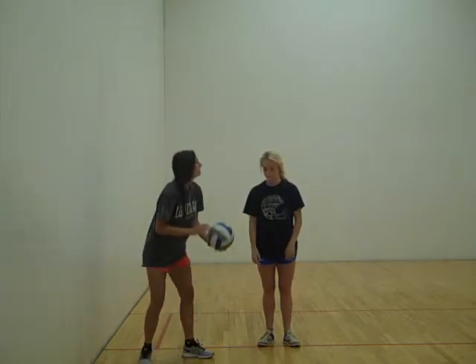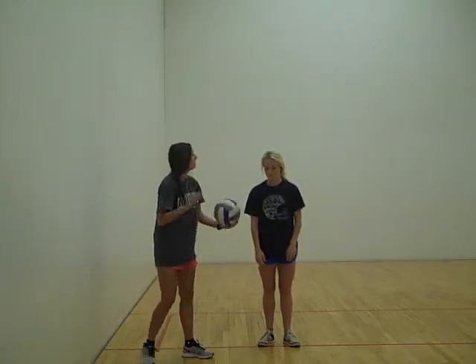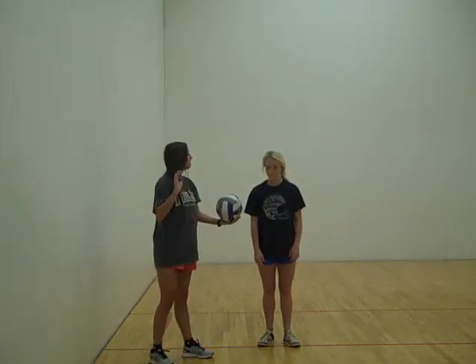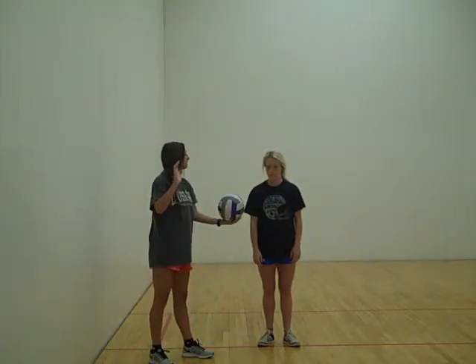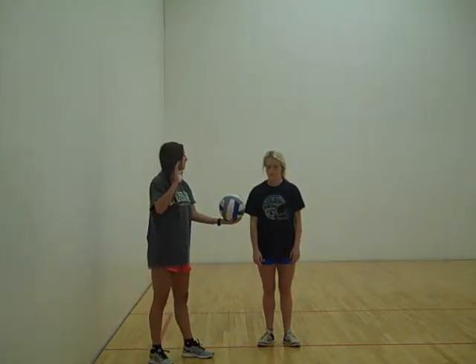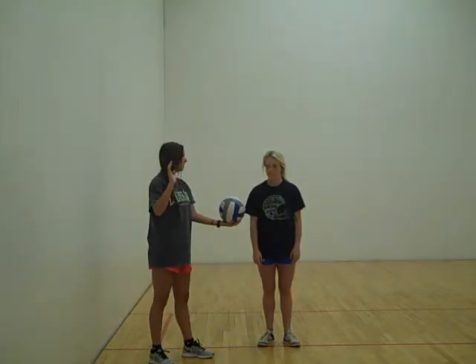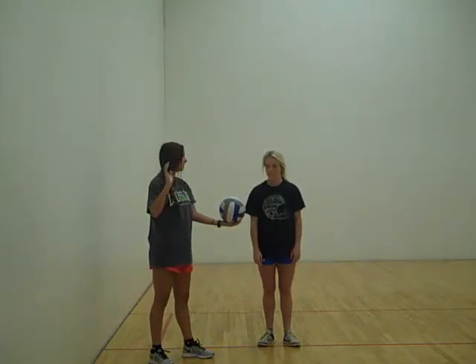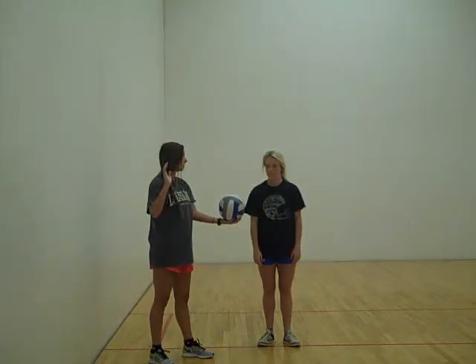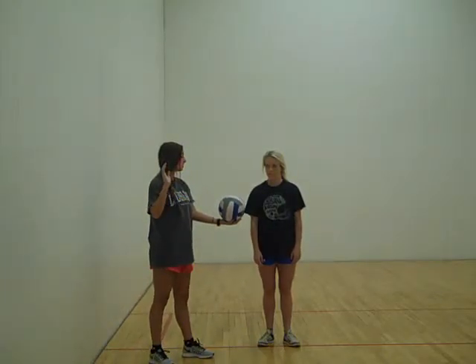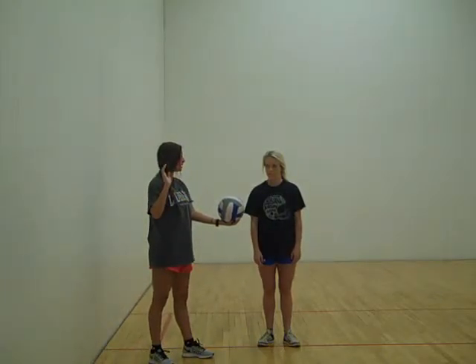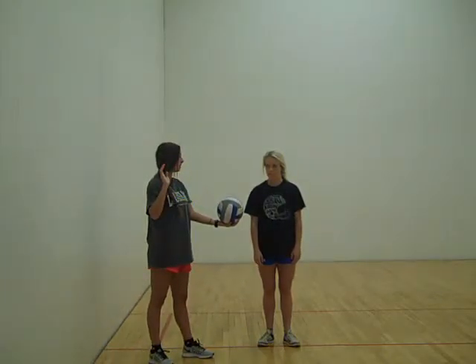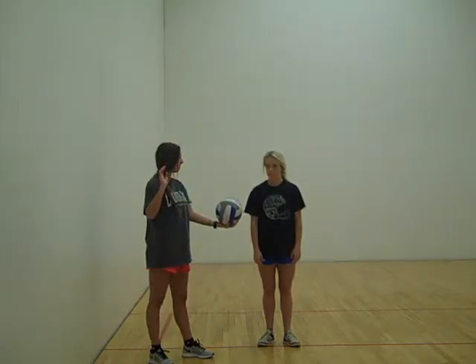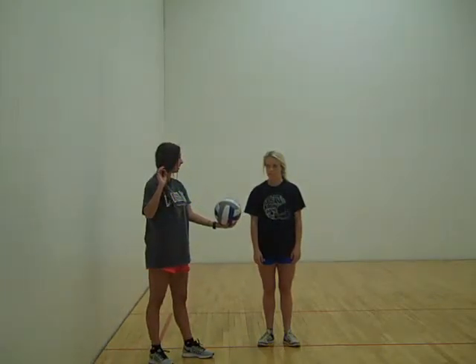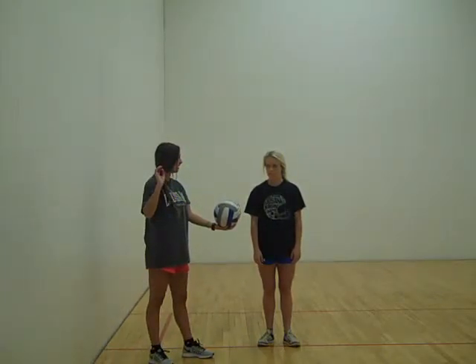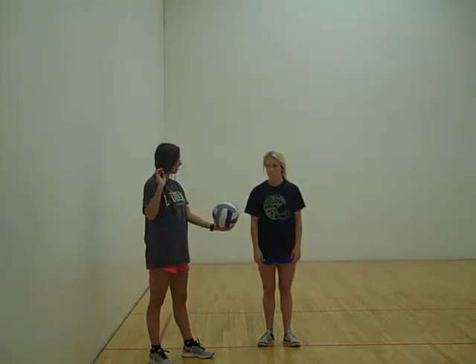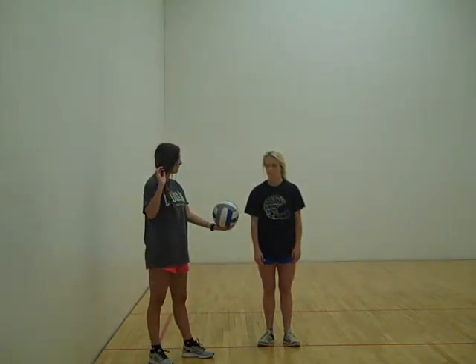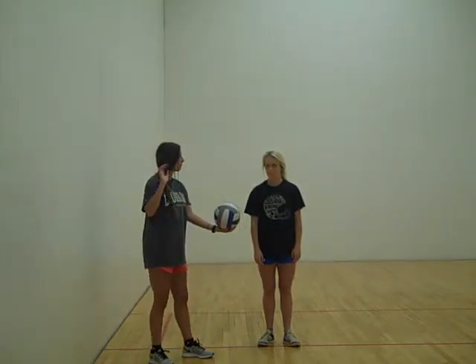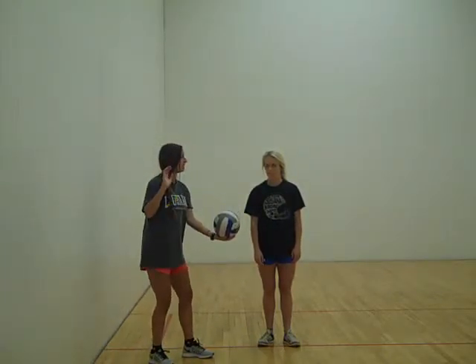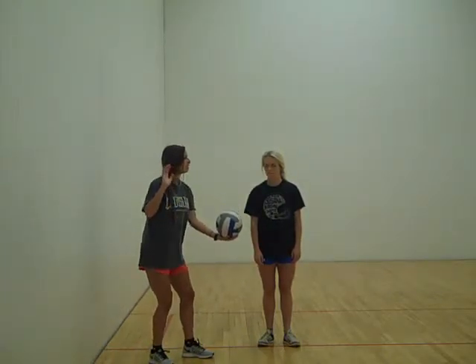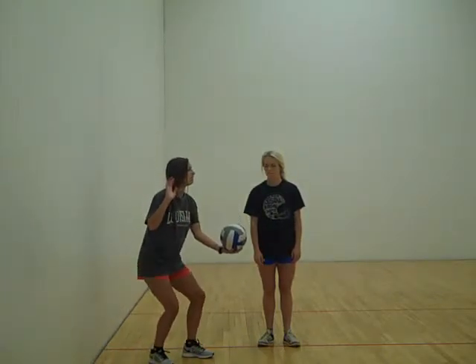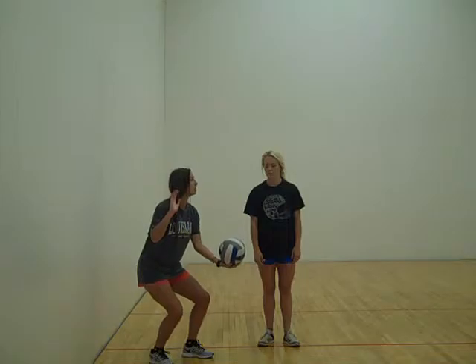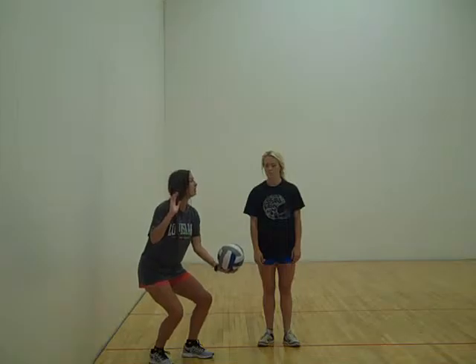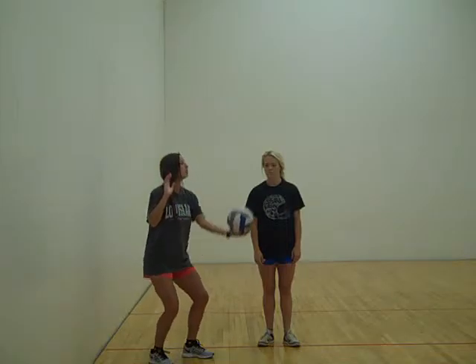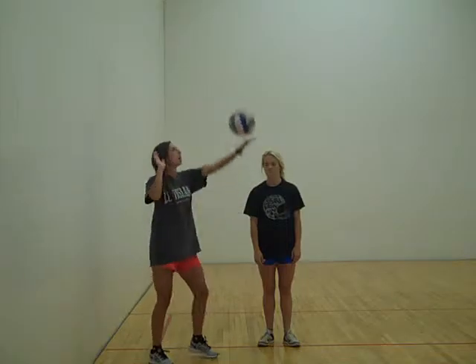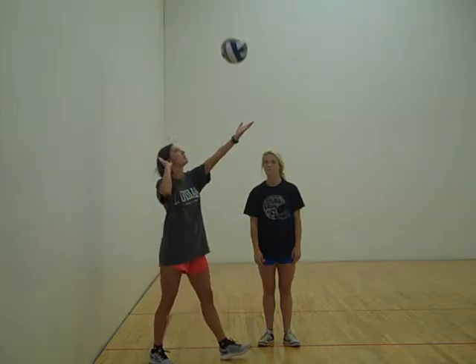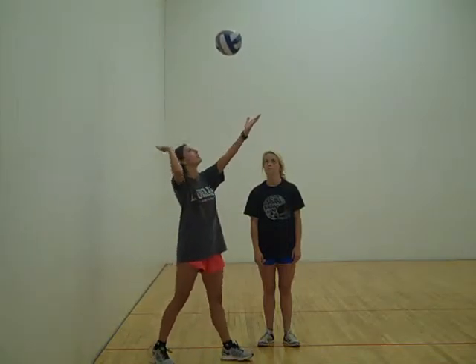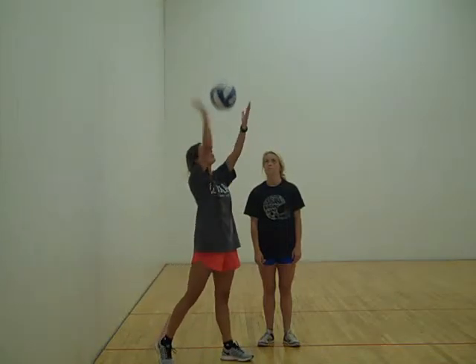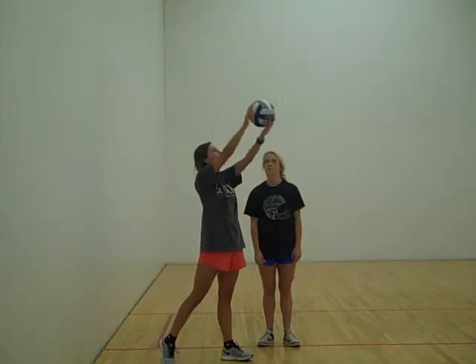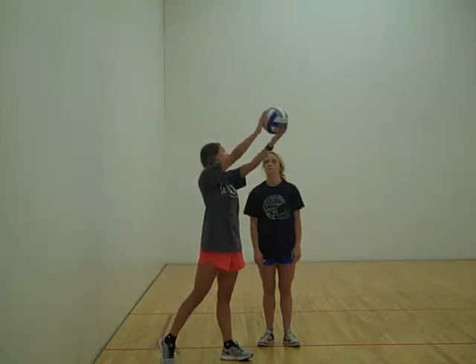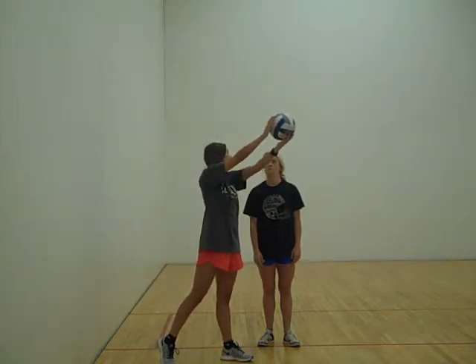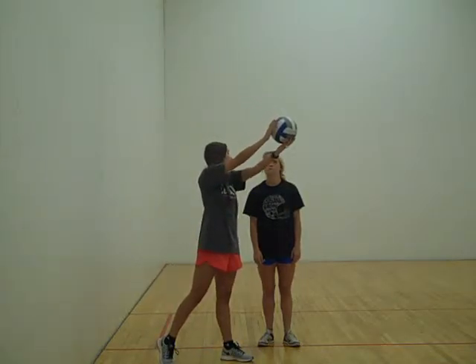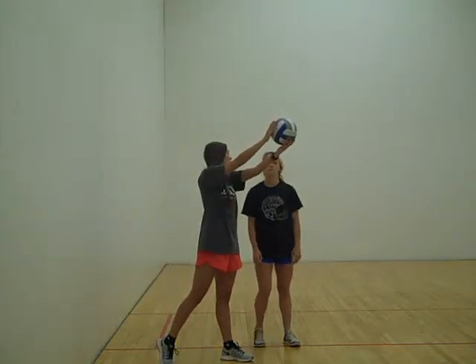I'll show you how to do it. And then just catch the ball. Give it up, toss it to the ball.